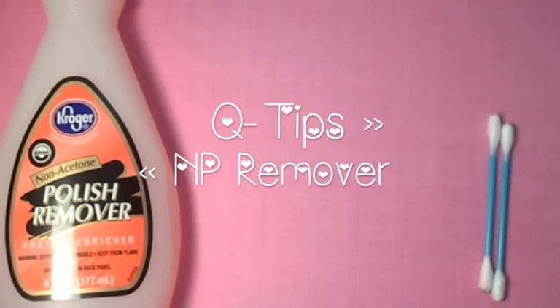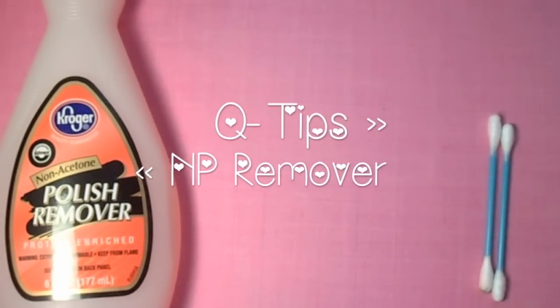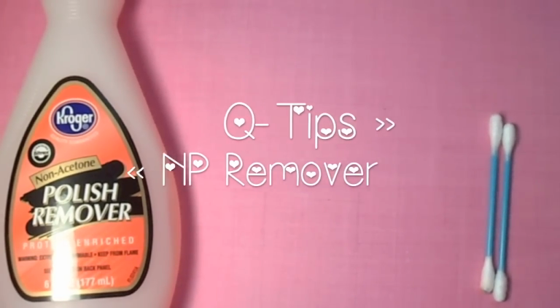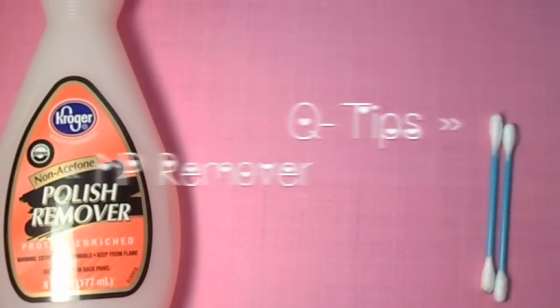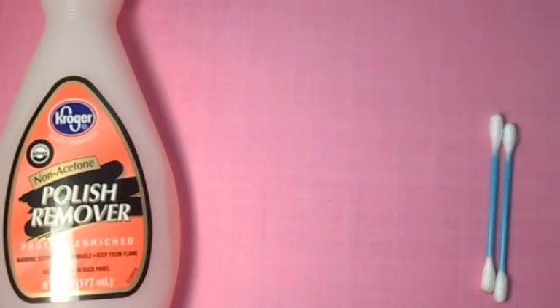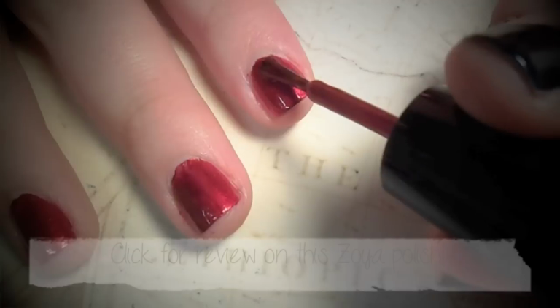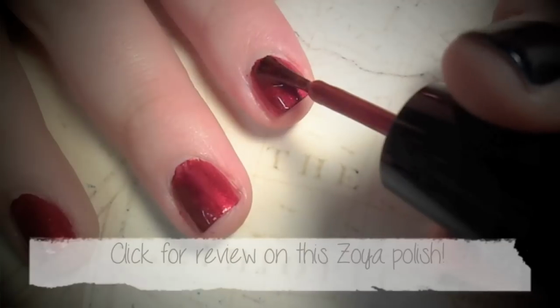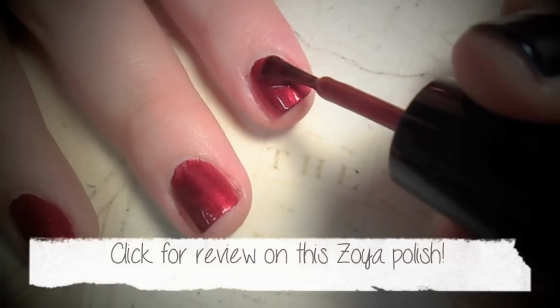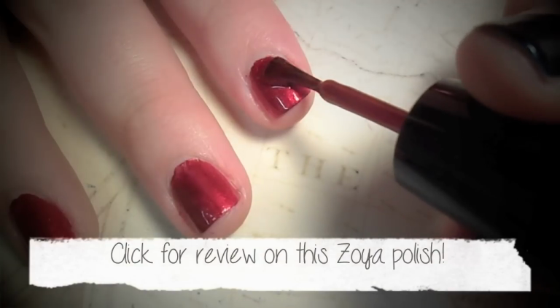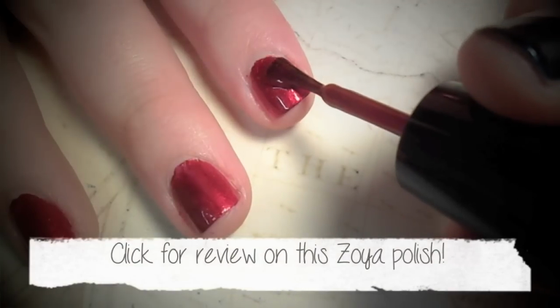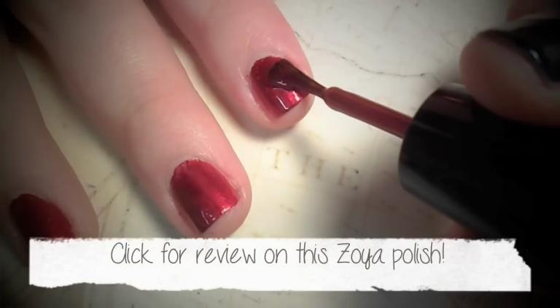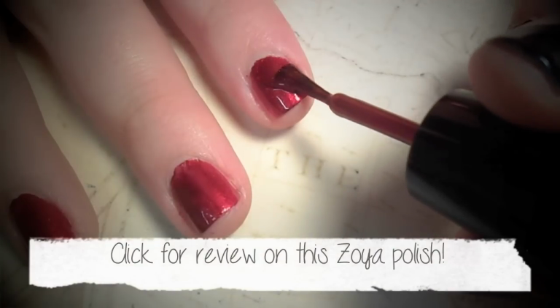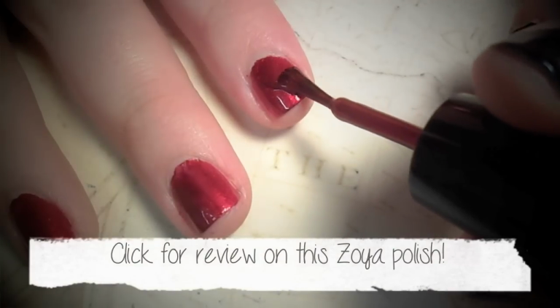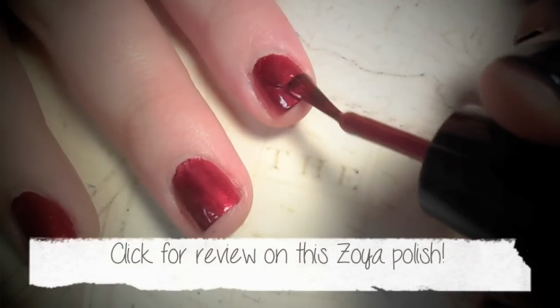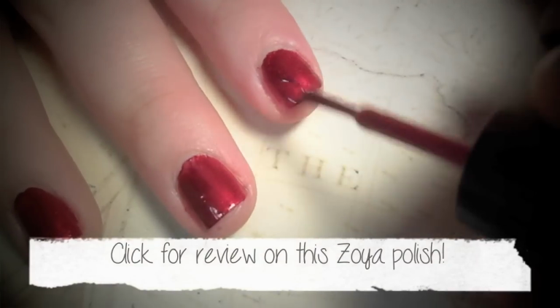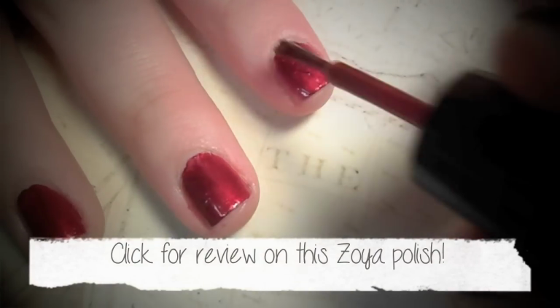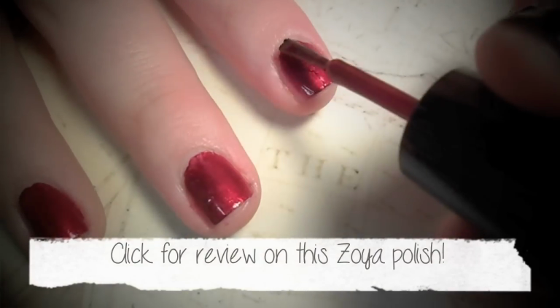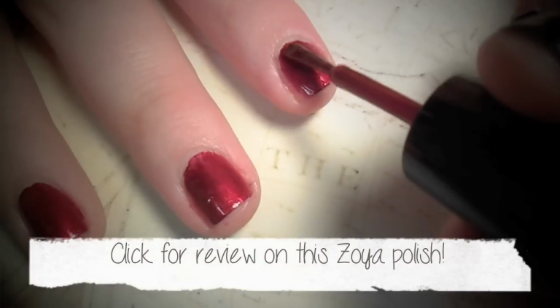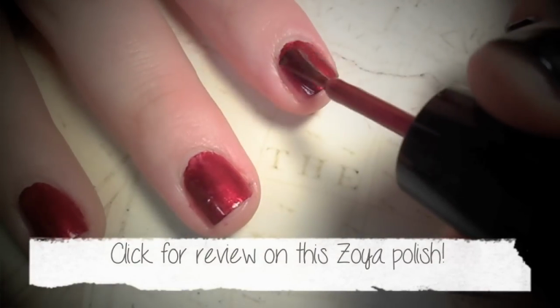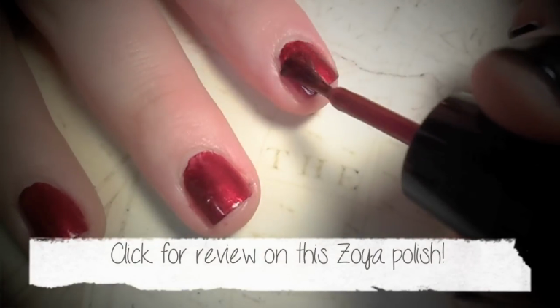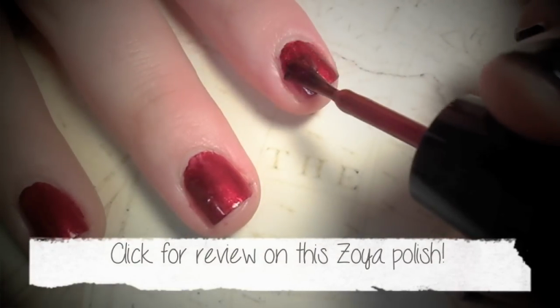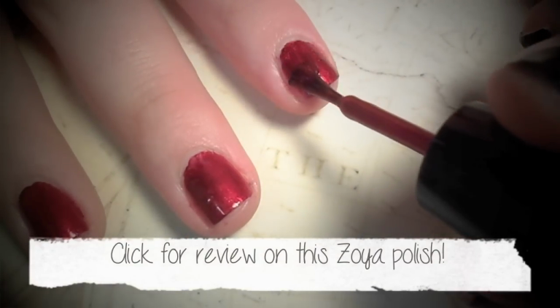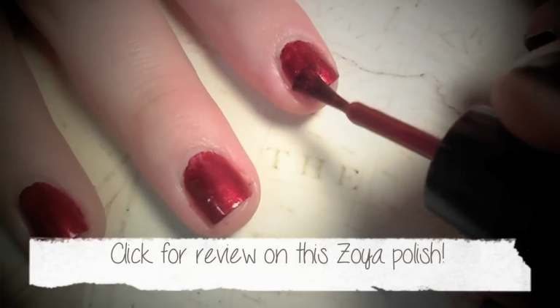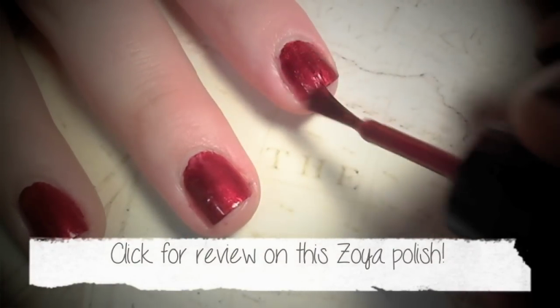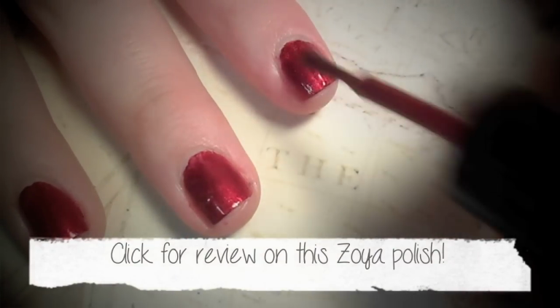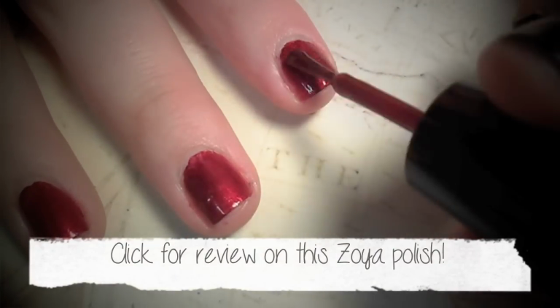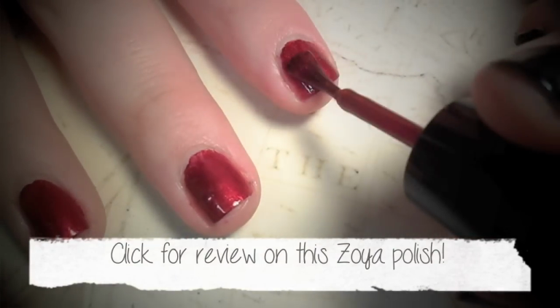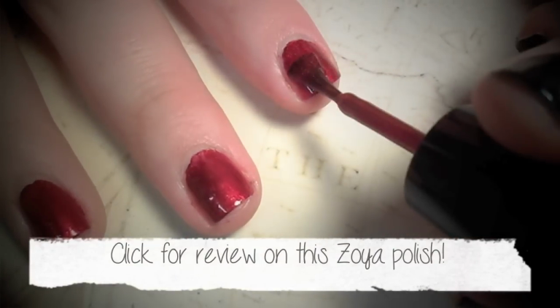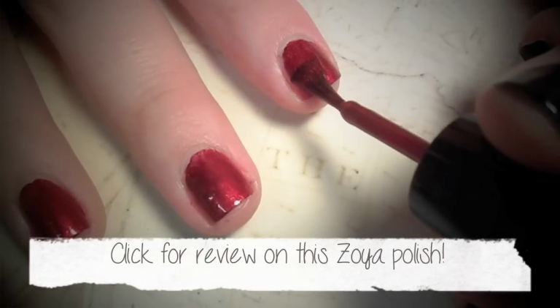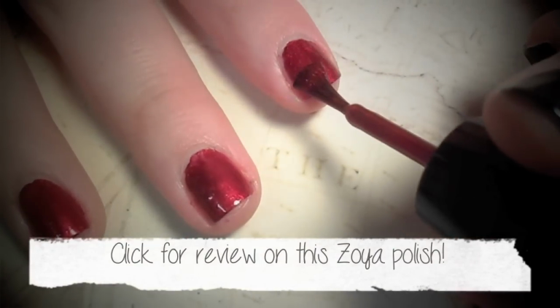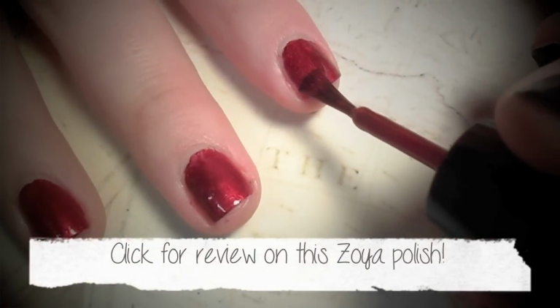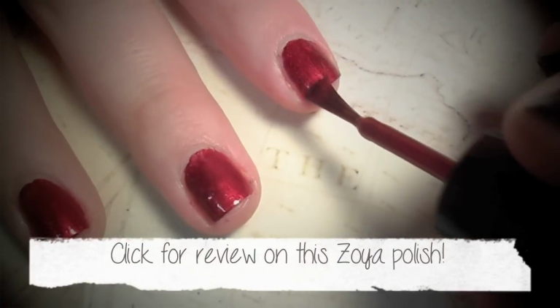I started with two coats of red nail polish. This works best if your manicure is a day old or so.